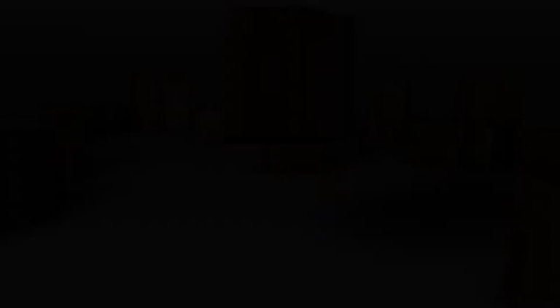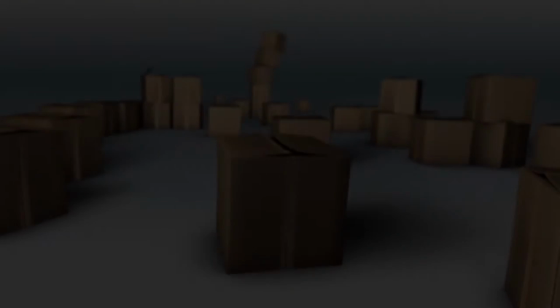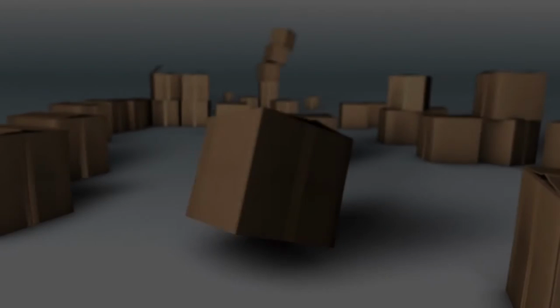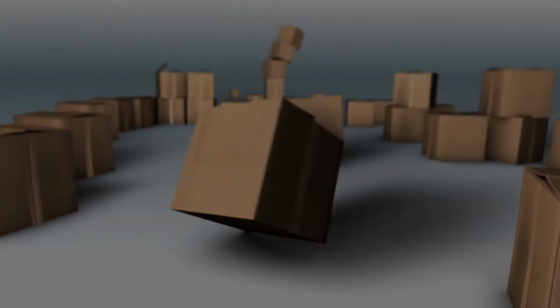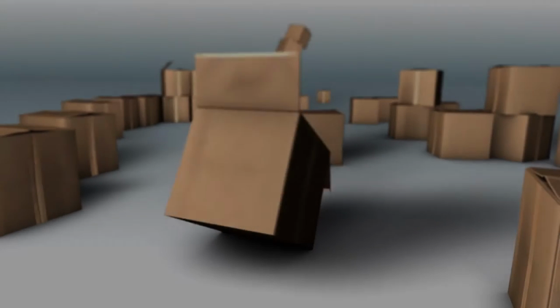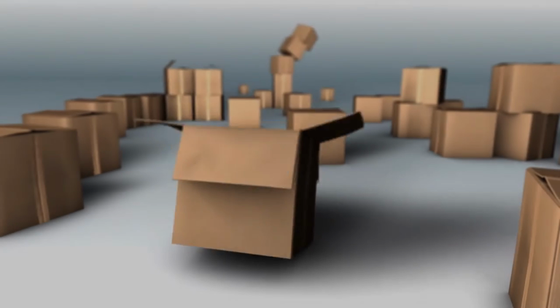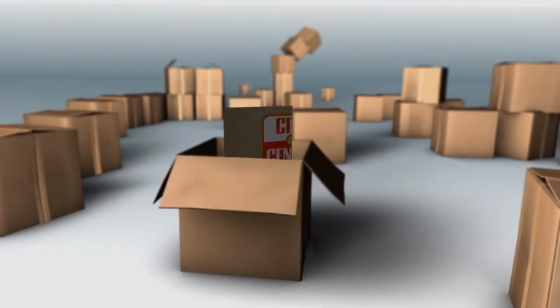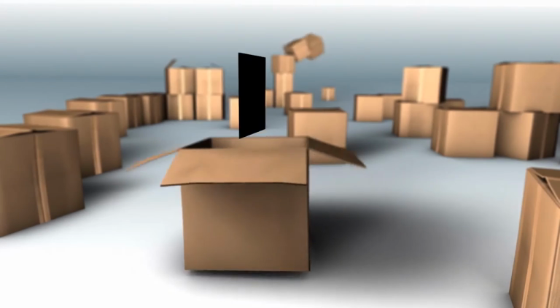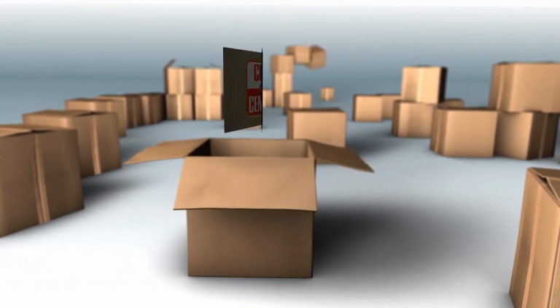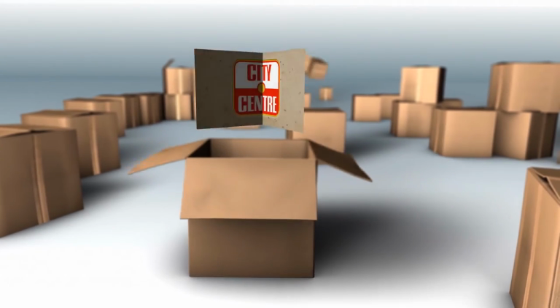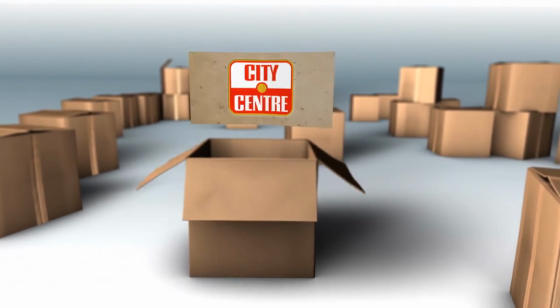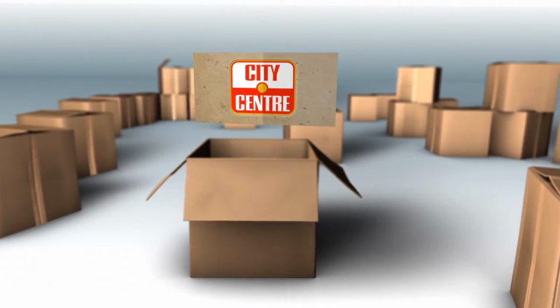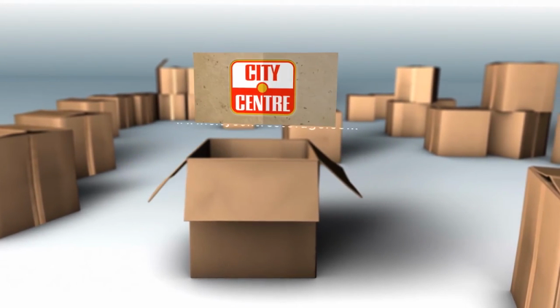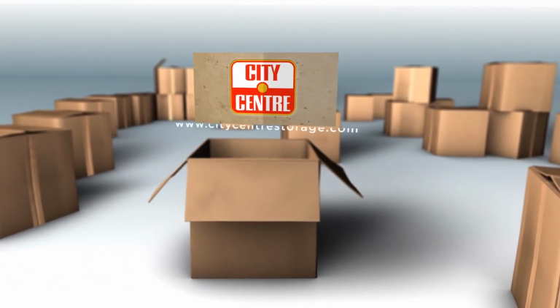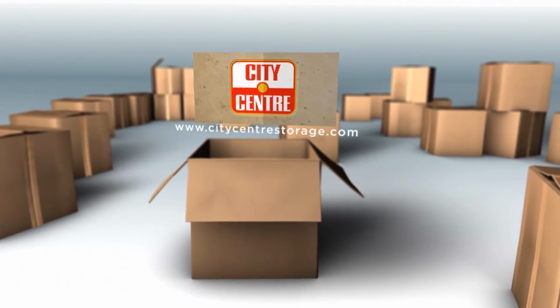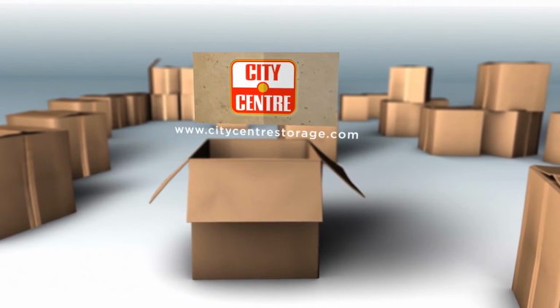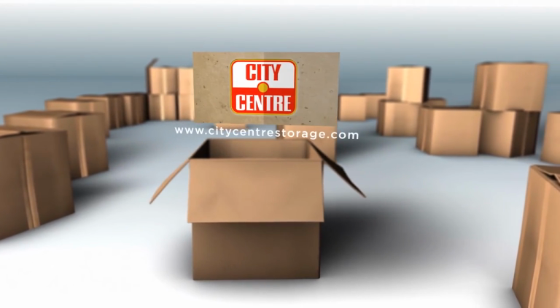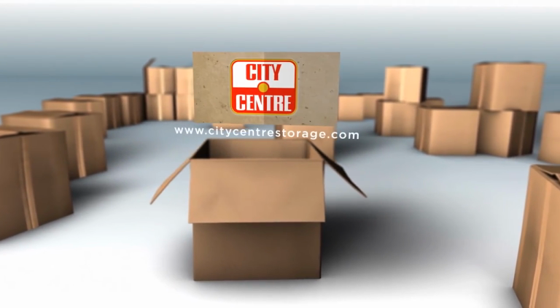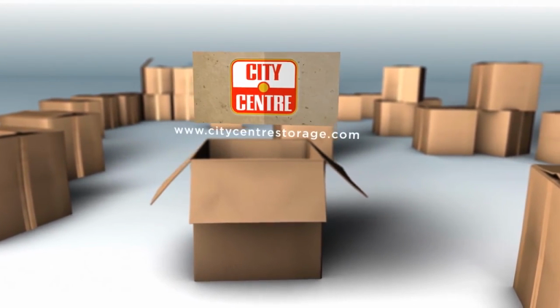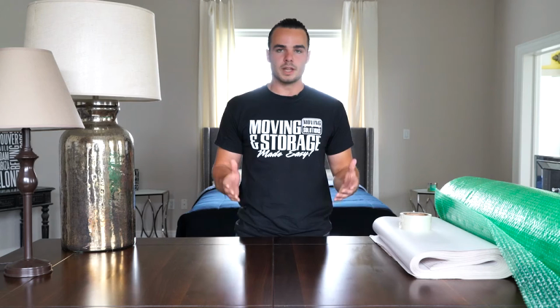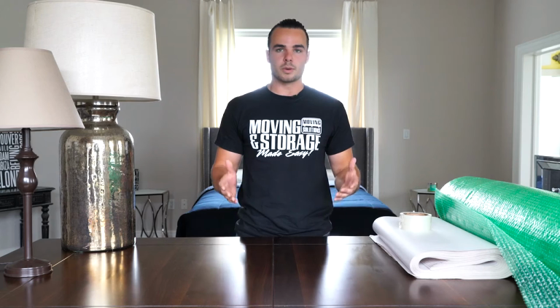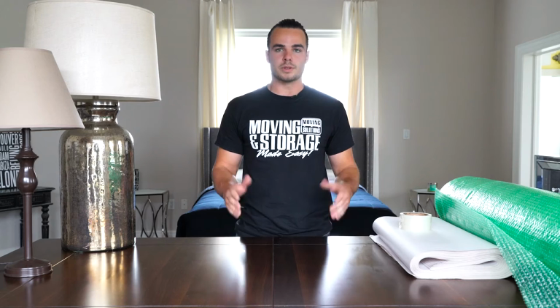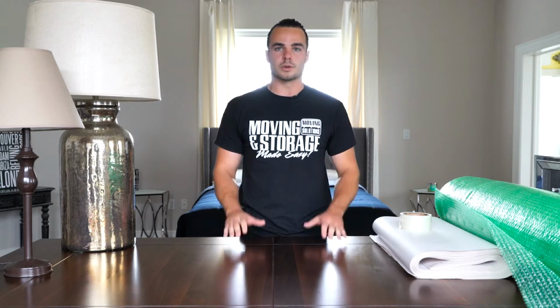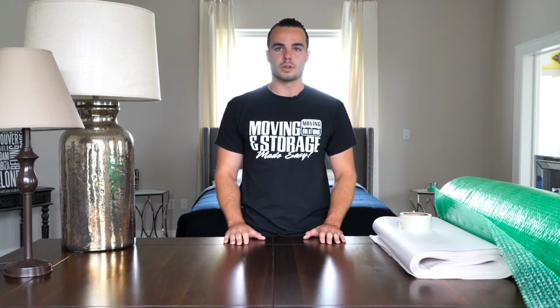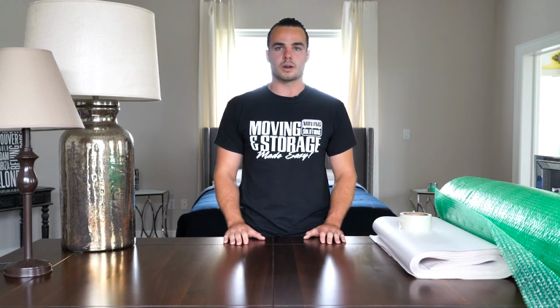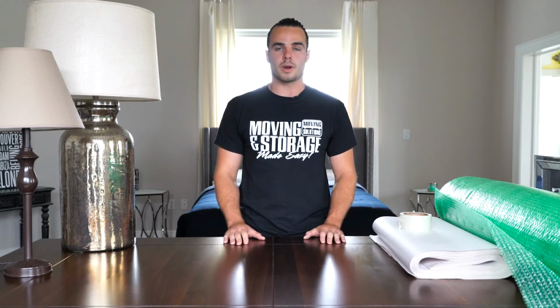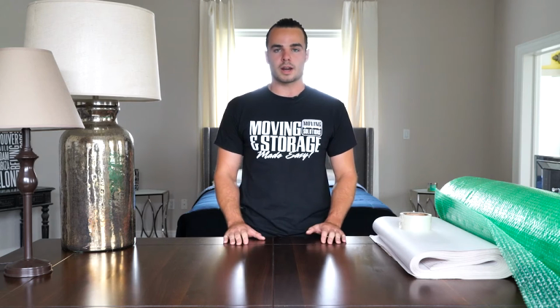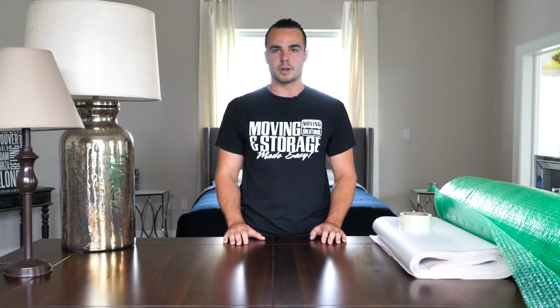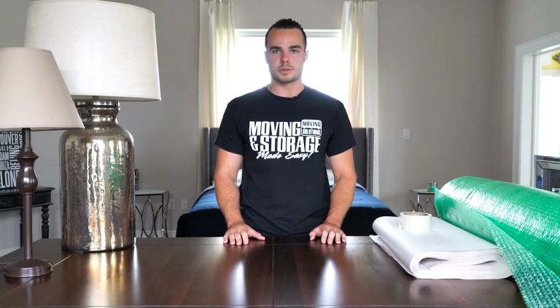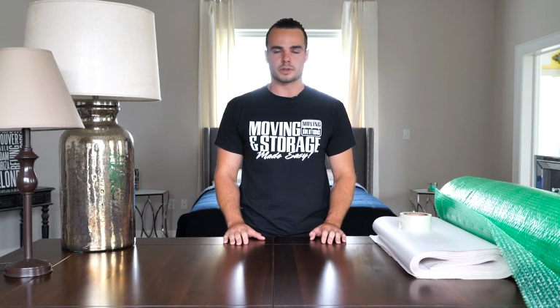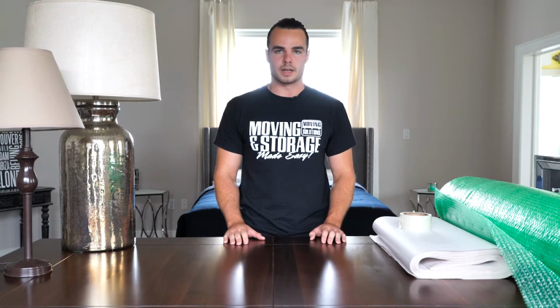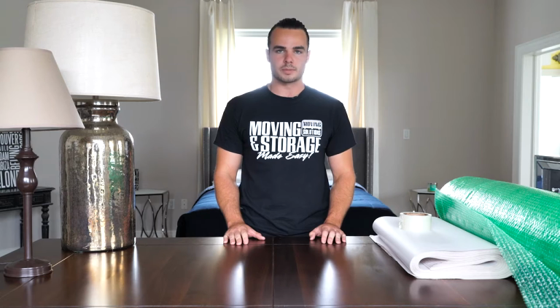Hey guys, it's Chris here again with City Center Storage Group. Today we're going to be showing you how to package up some of your lamps.